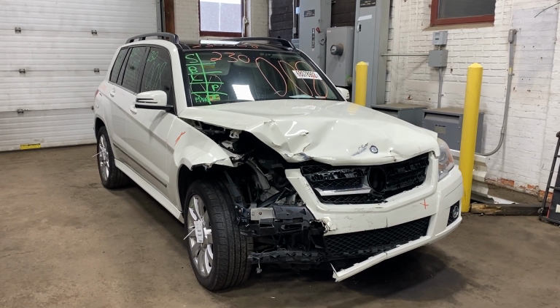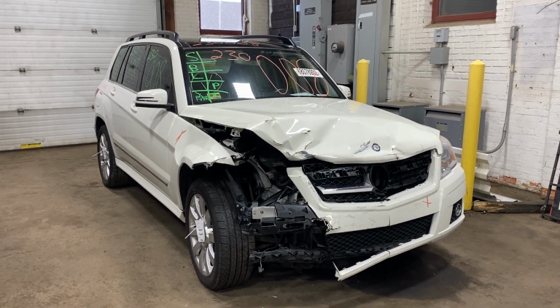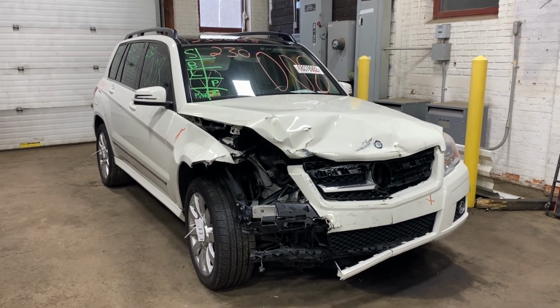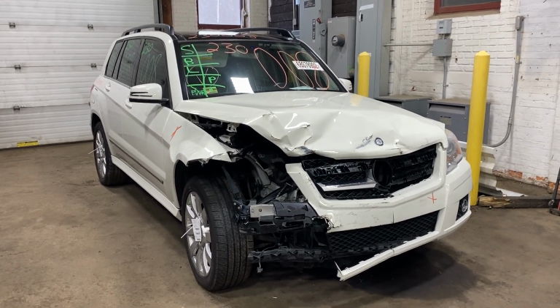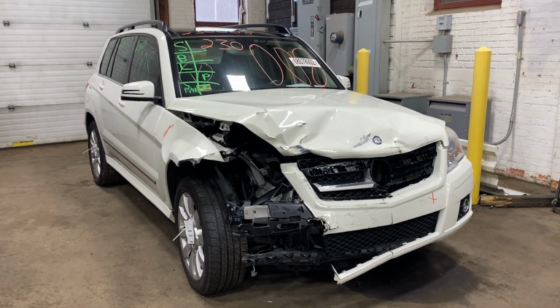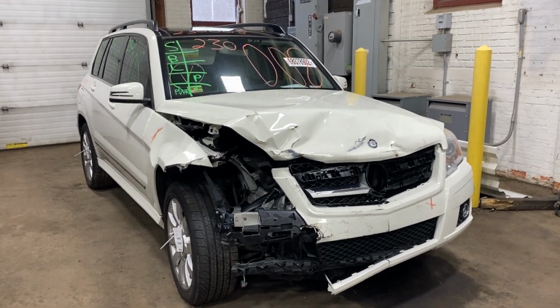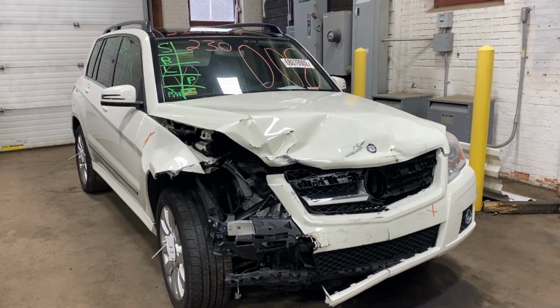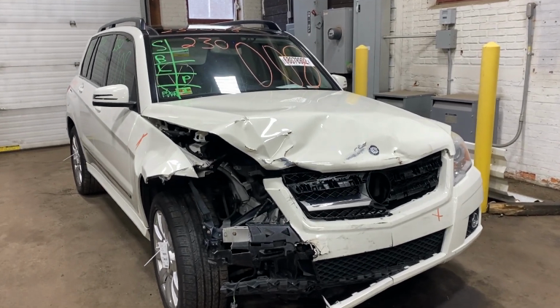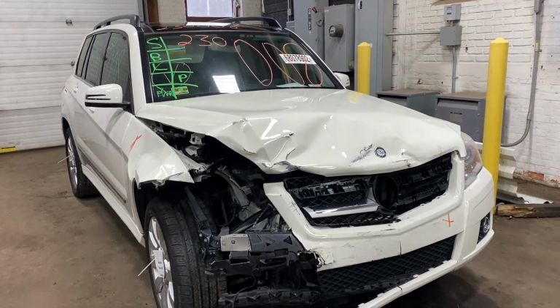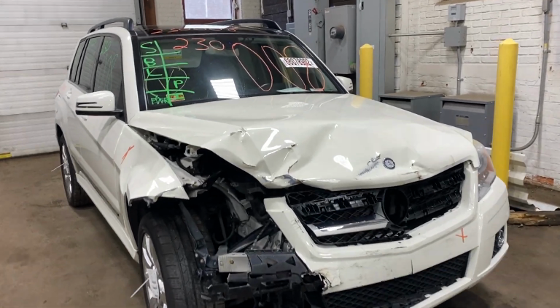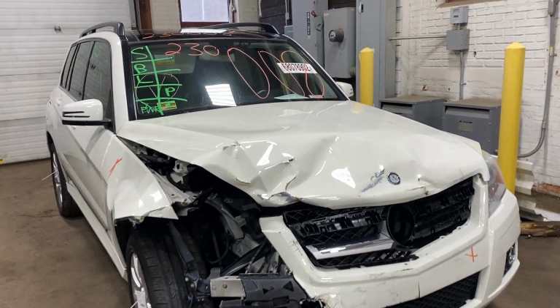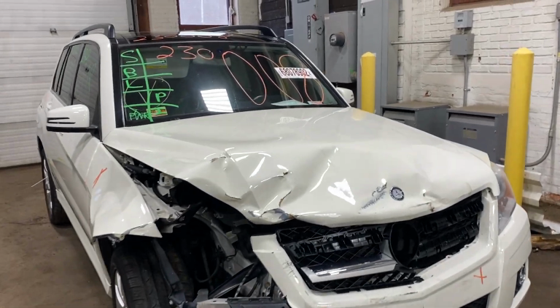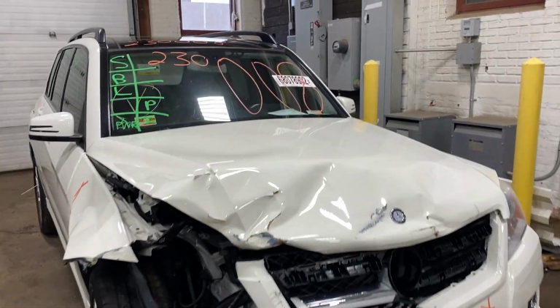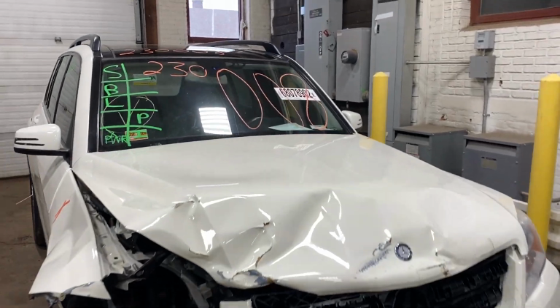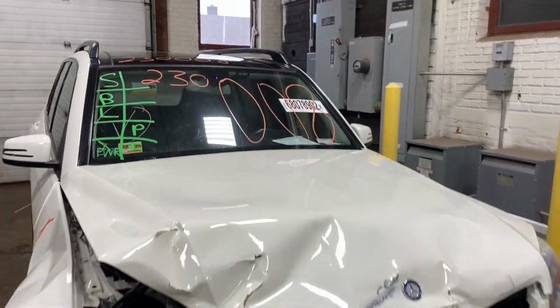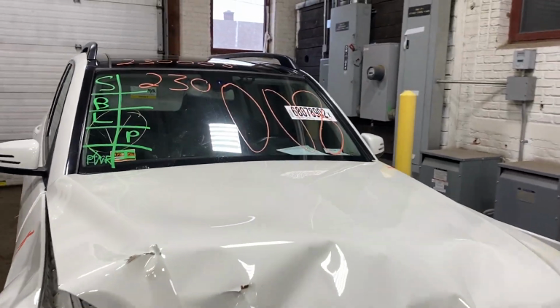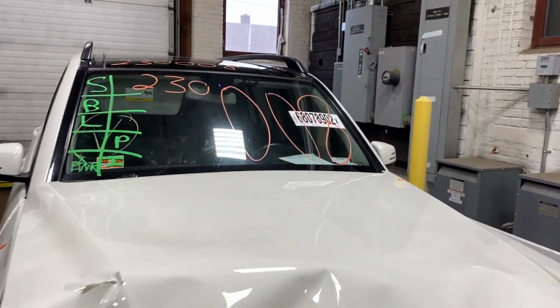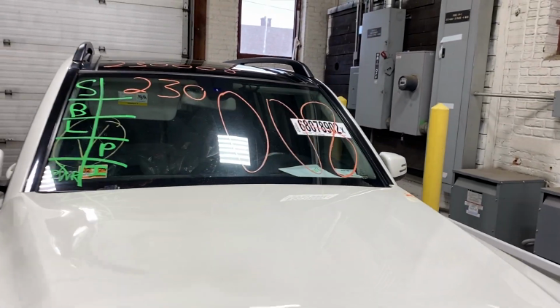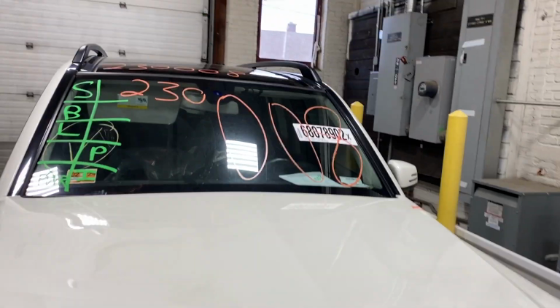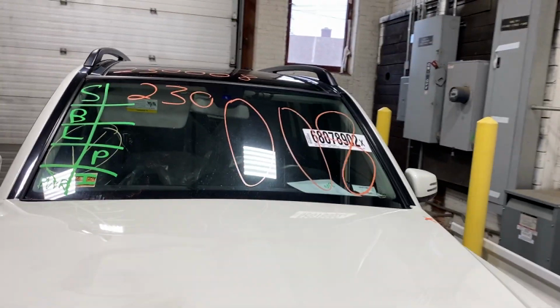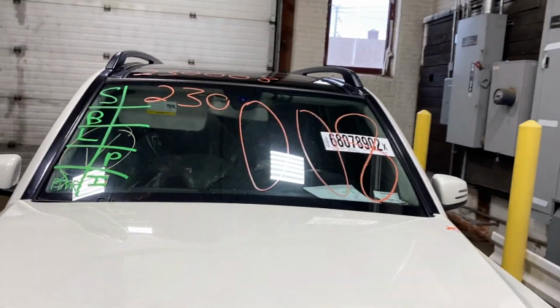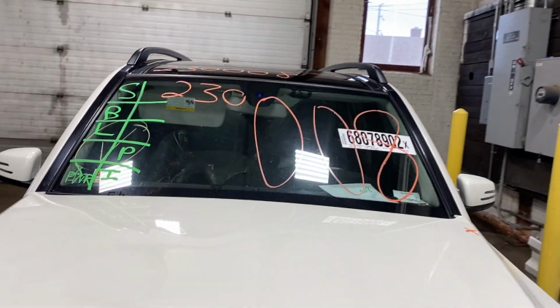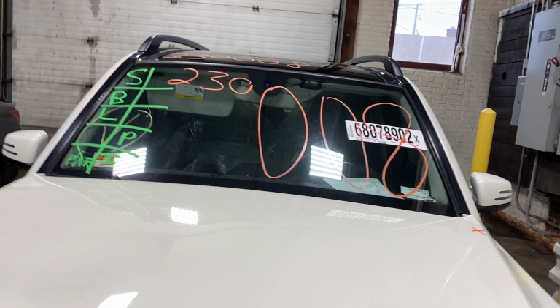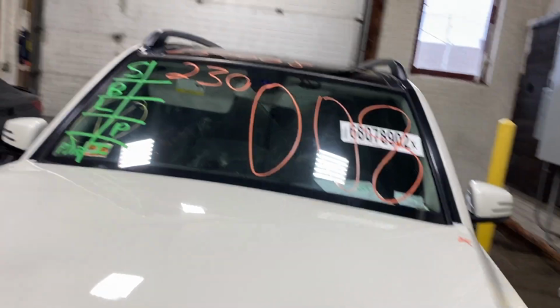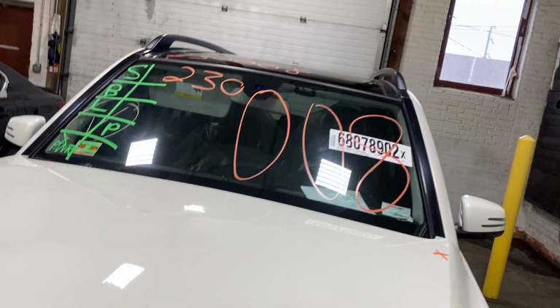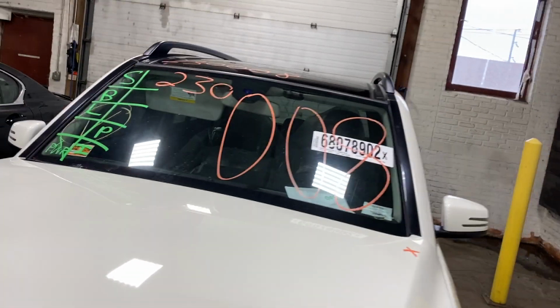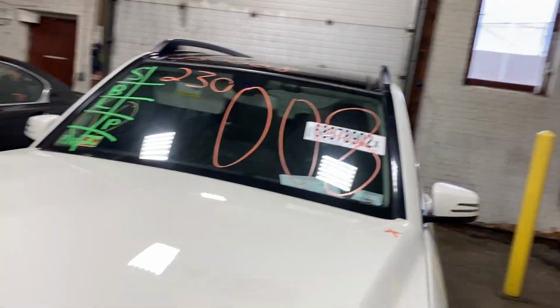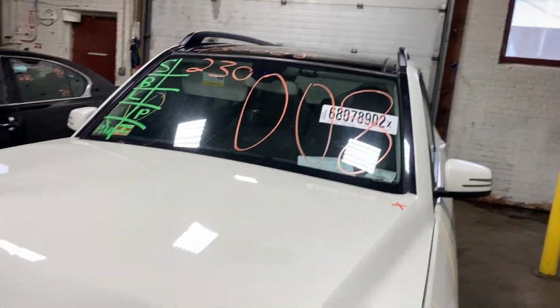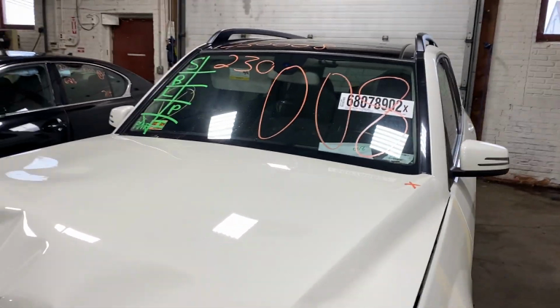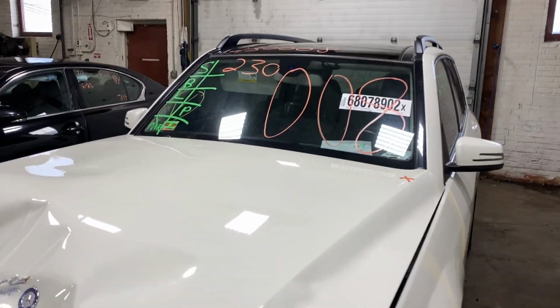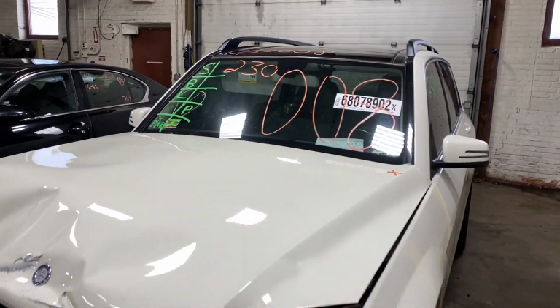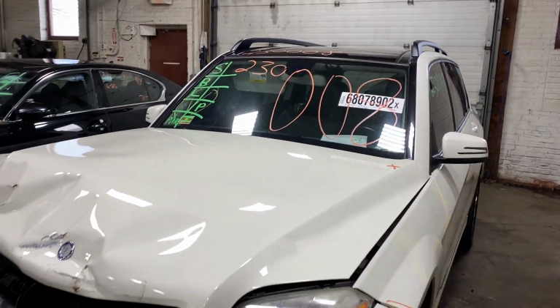Welcome to Tom Swan Auto Parts Video Inventory. Today, stock number 230008.